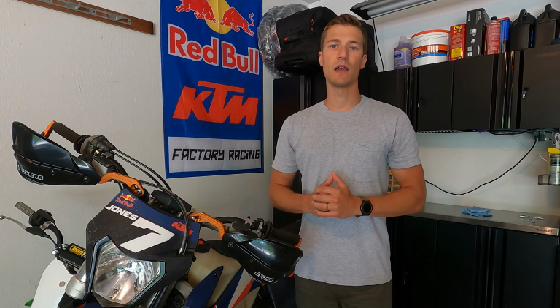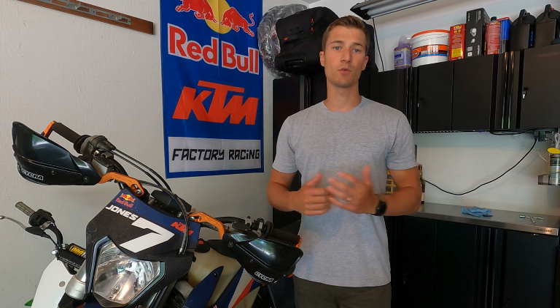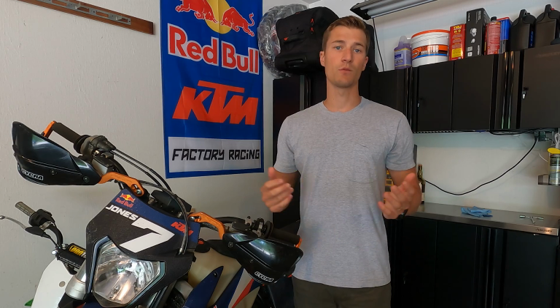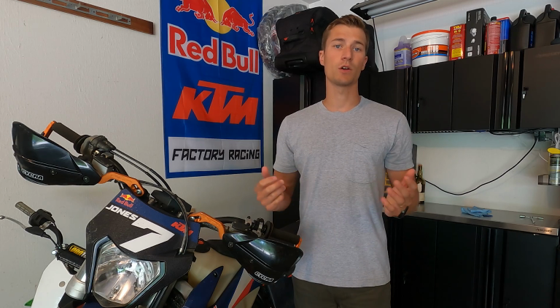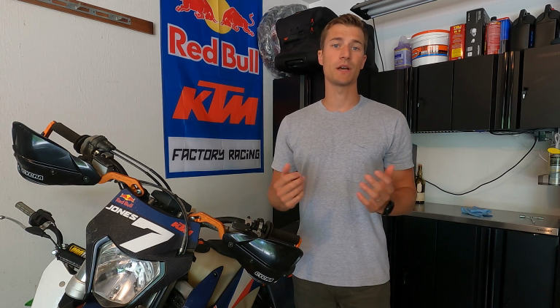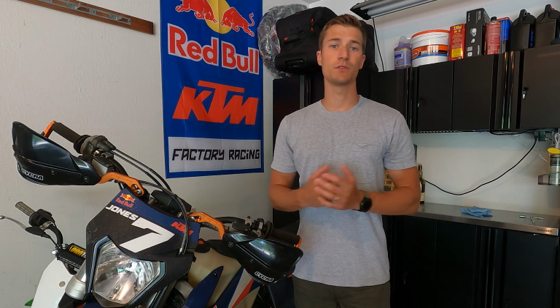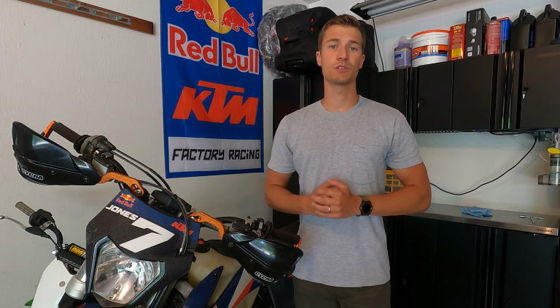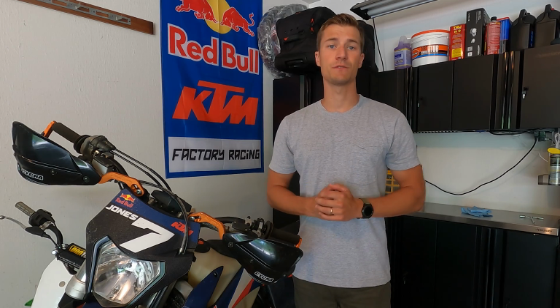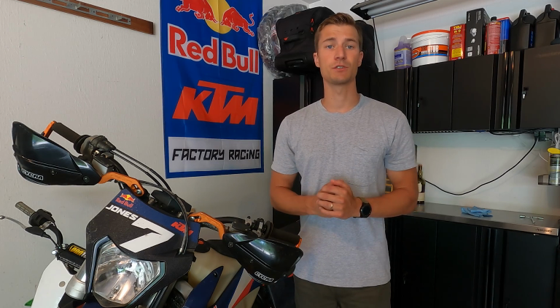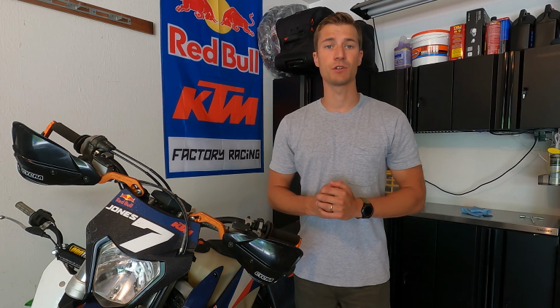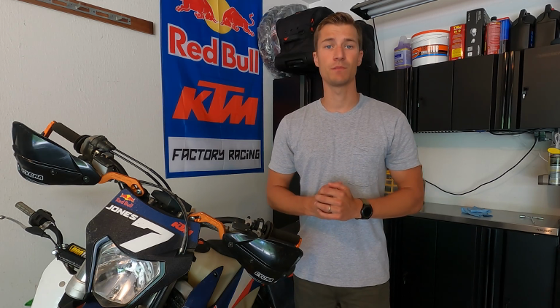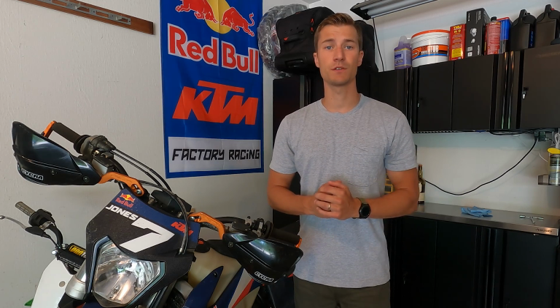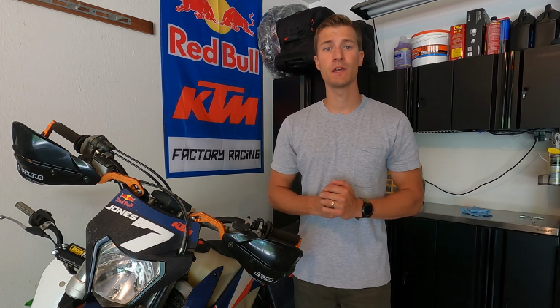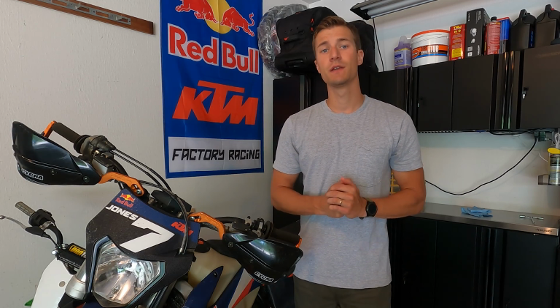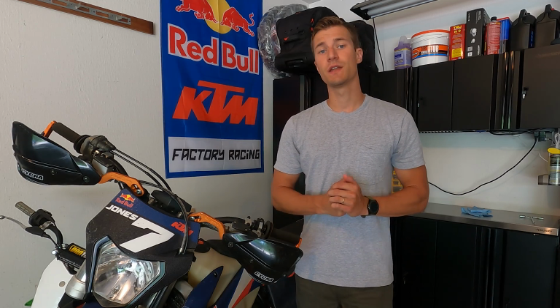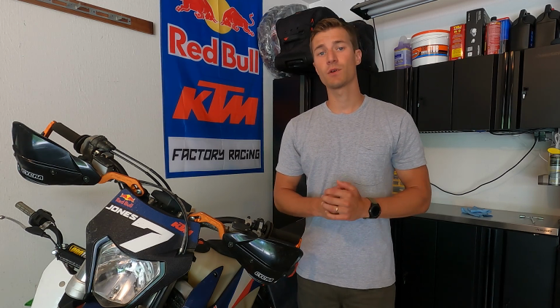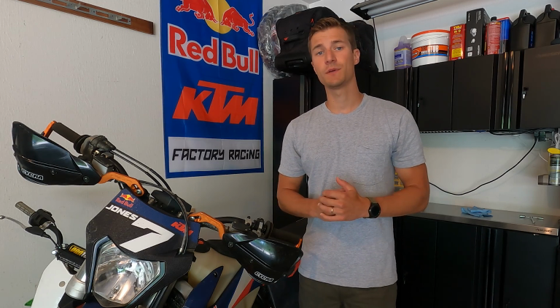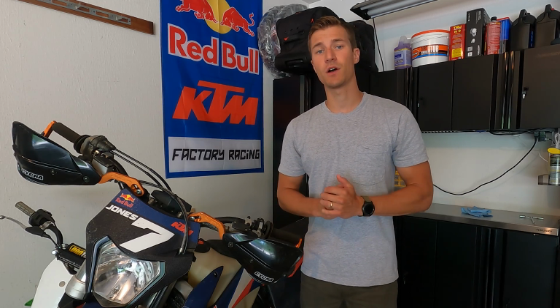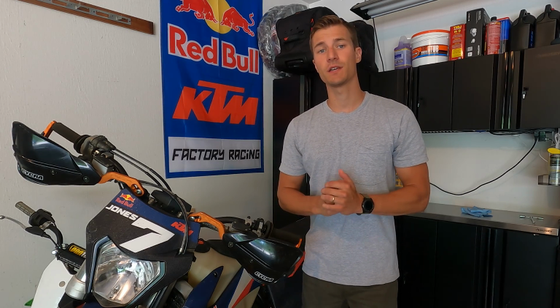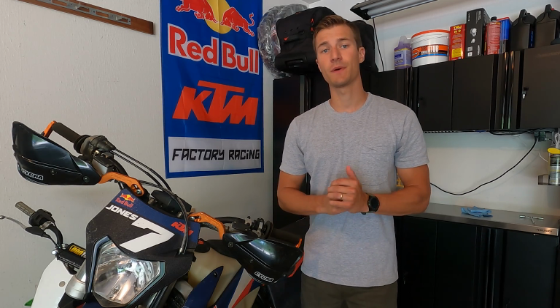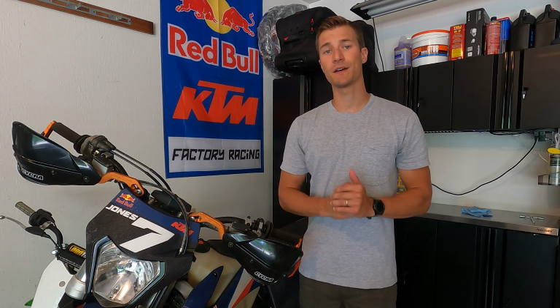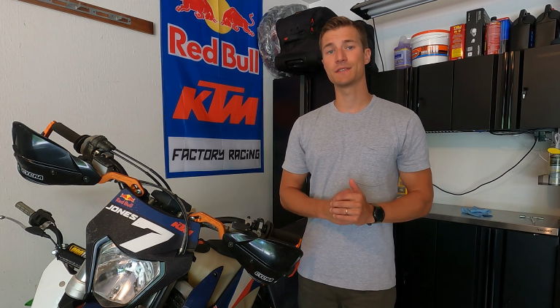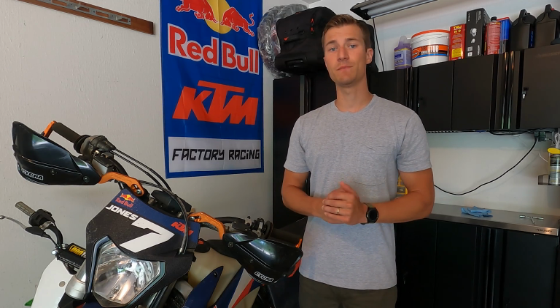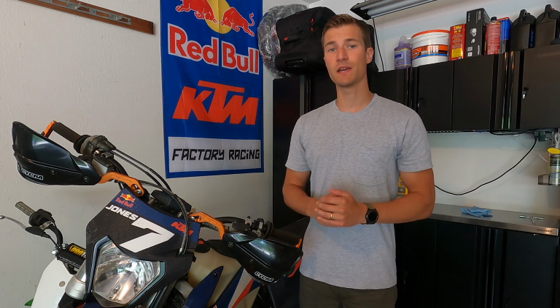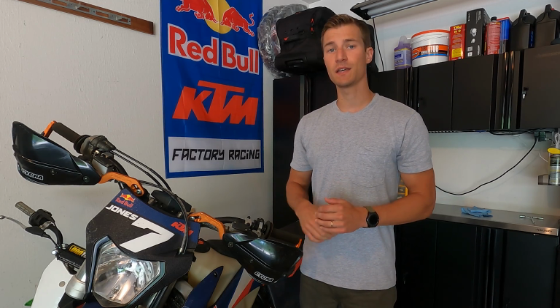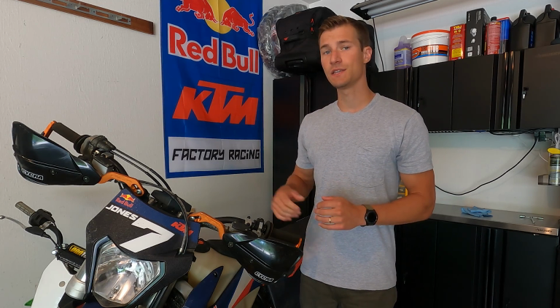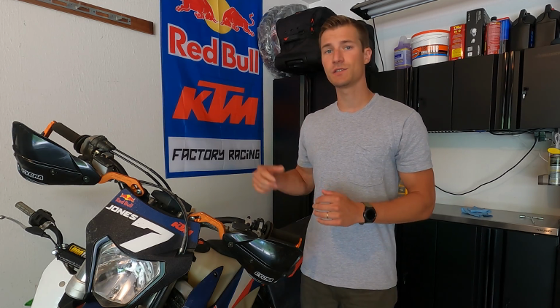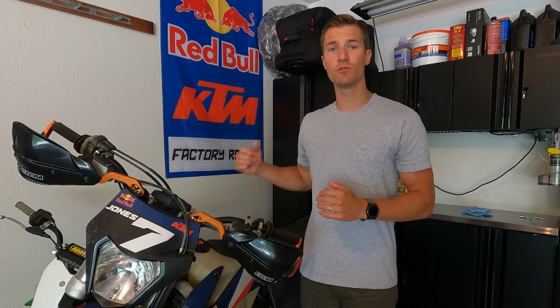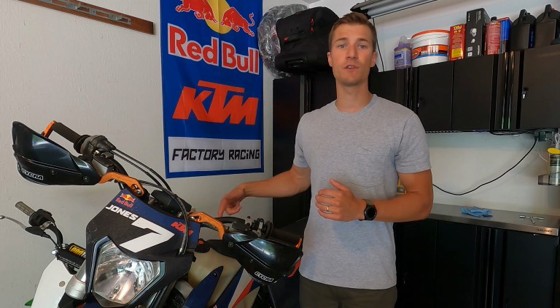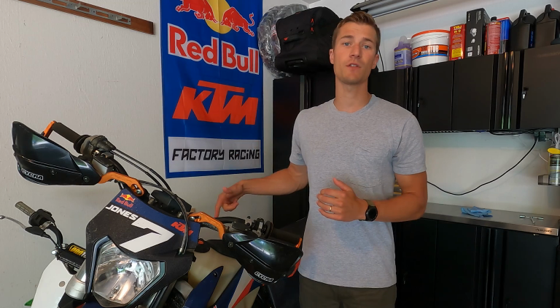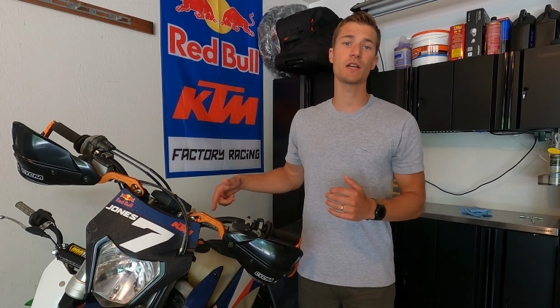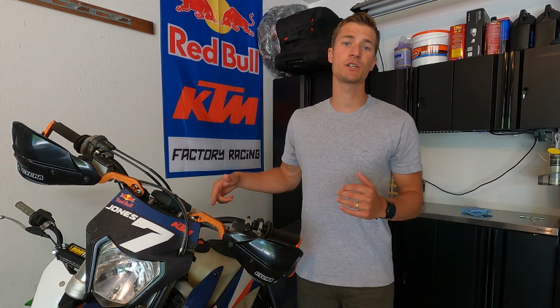Hey everyone, welcome back to another ShiftGears drink beers. Today we're going to be talking about the TPI ECU reflash.